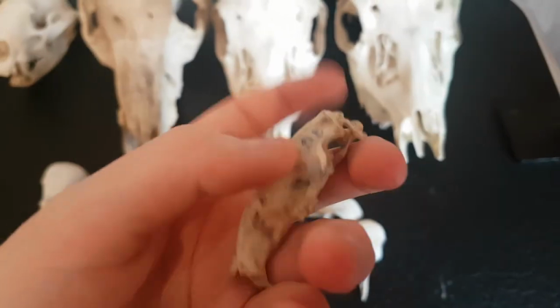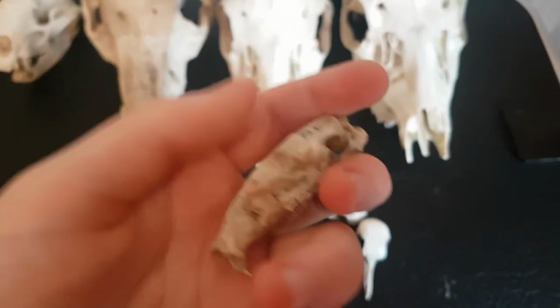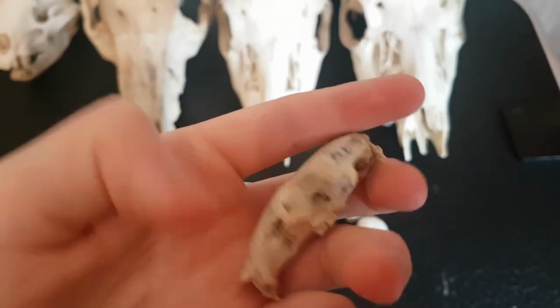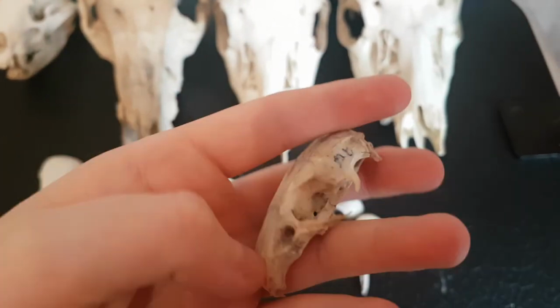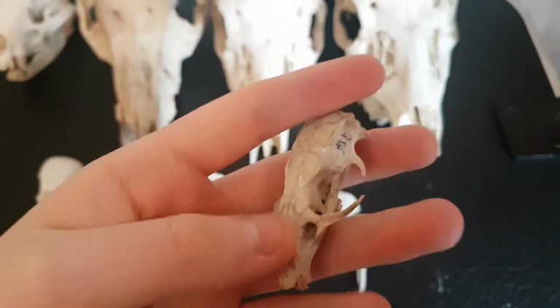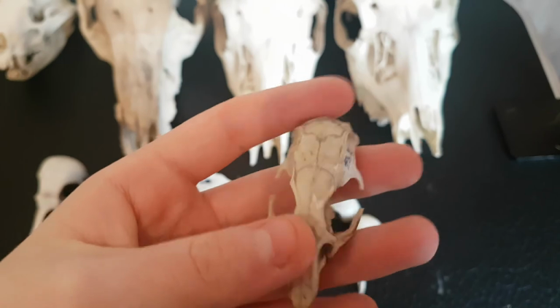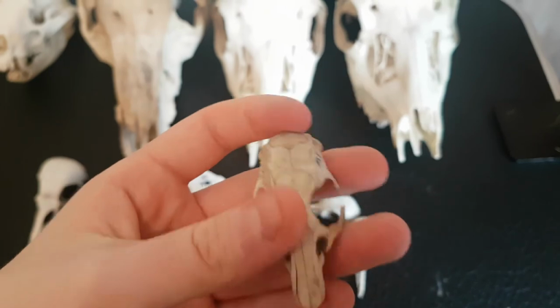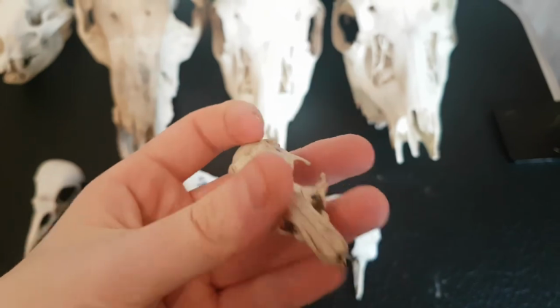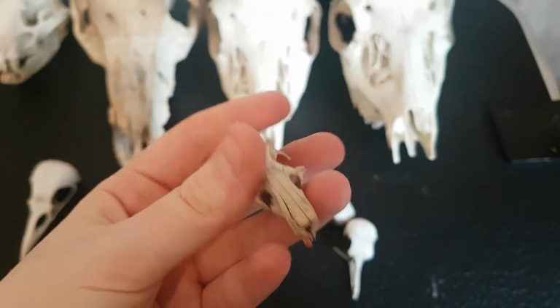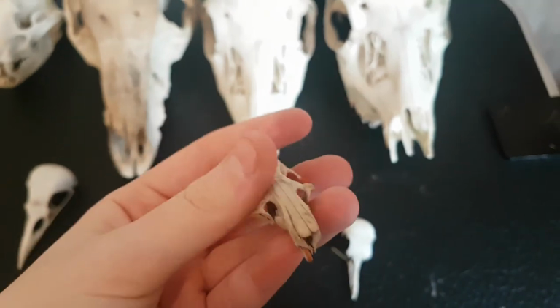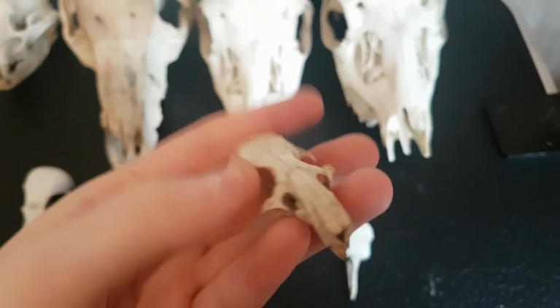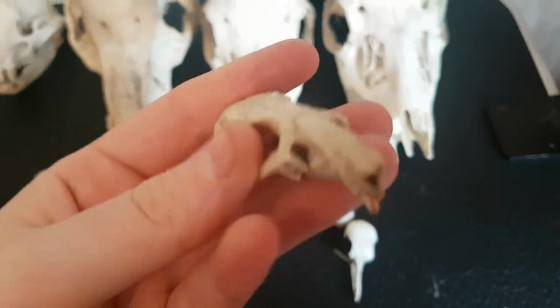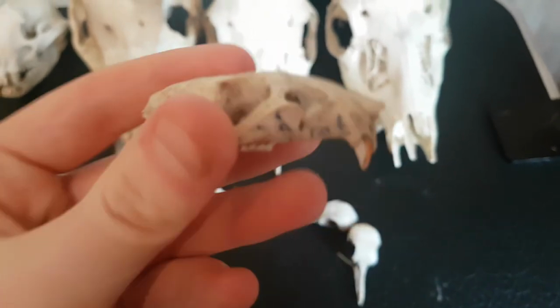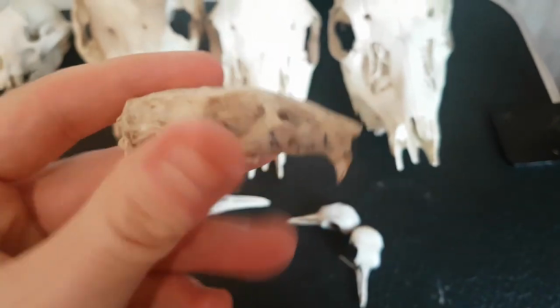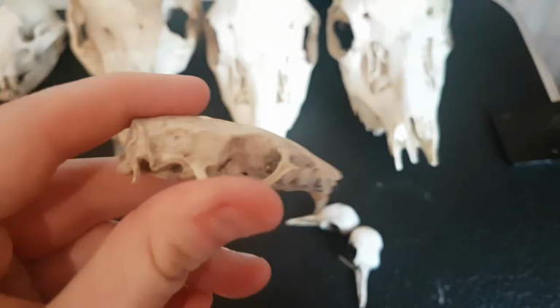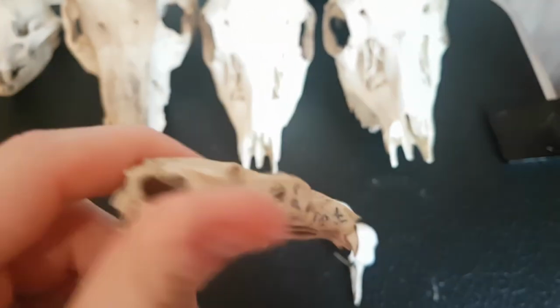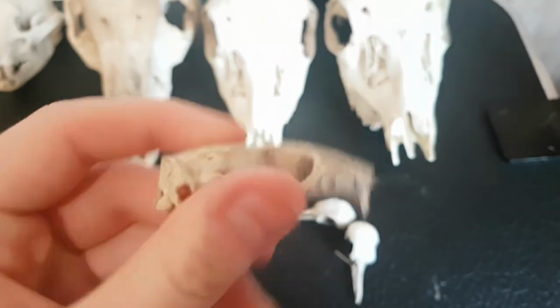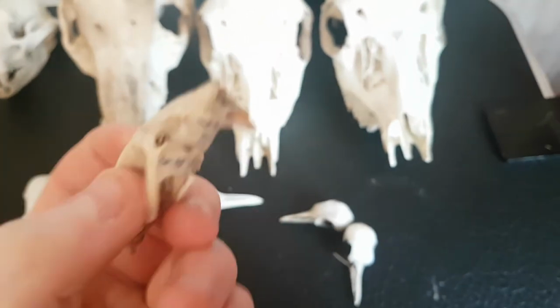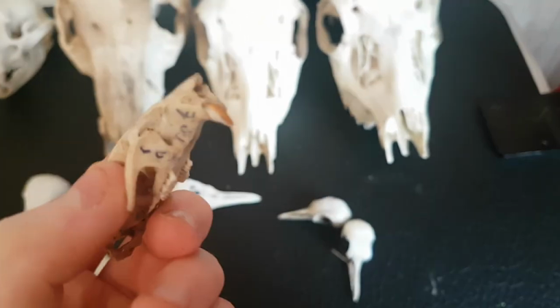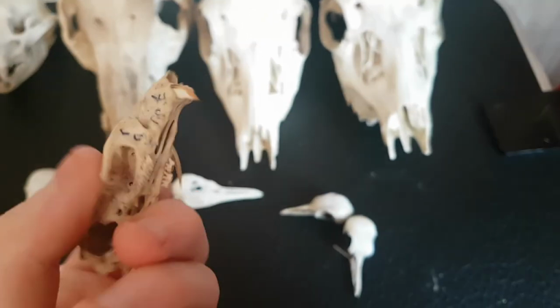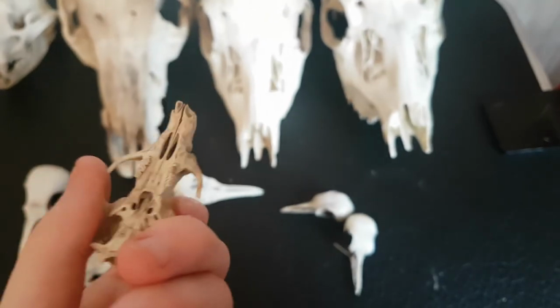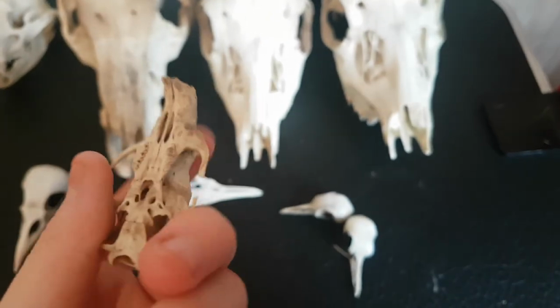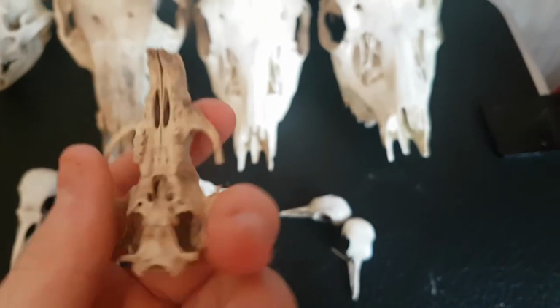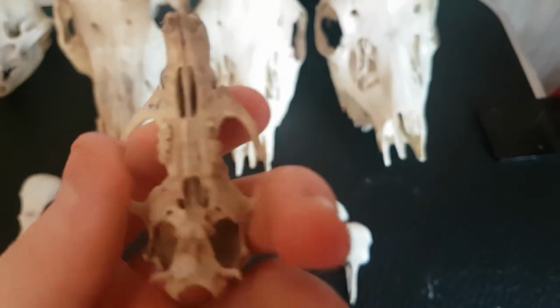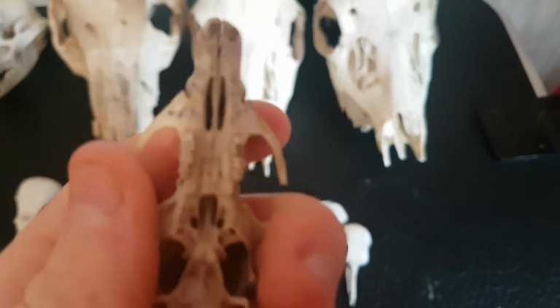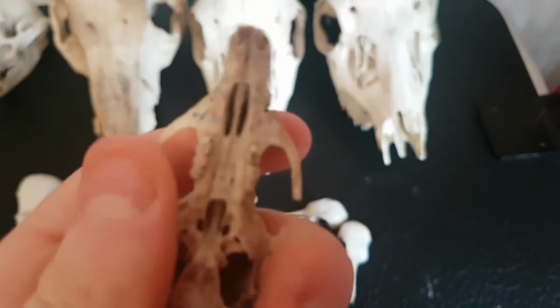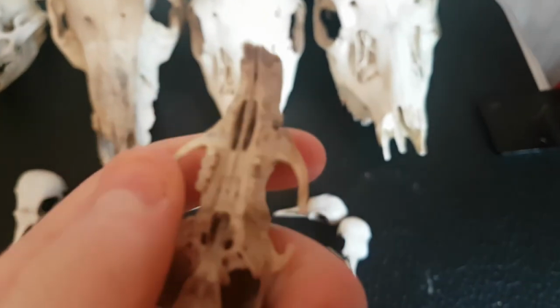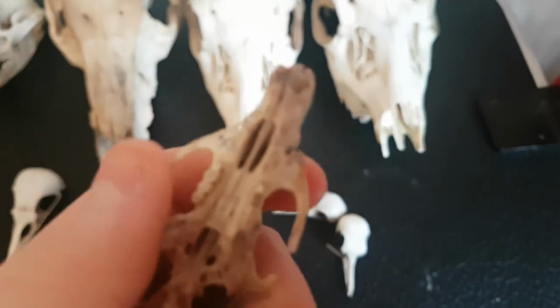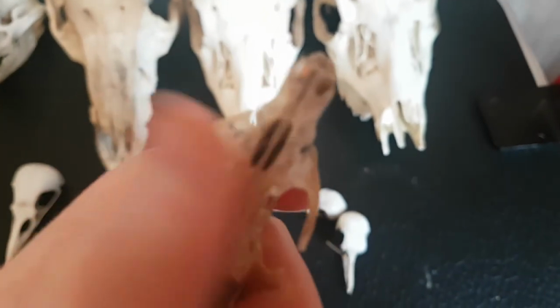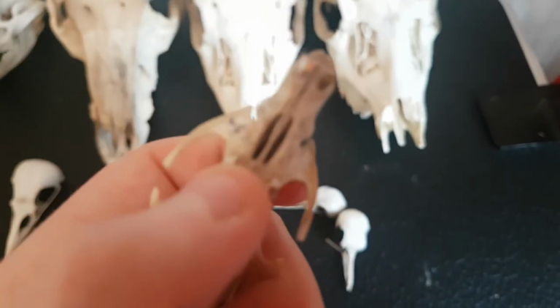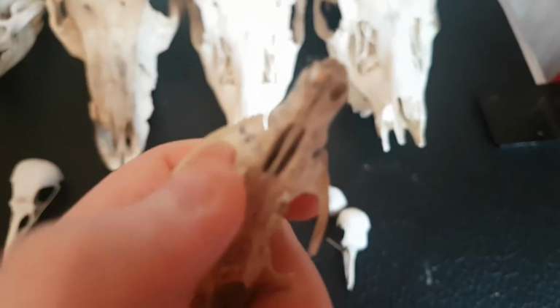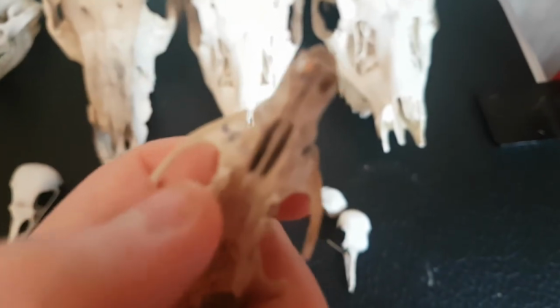This one here is a rat skull that I found in the woods a little while ago. It's got some cute little teeth back there.